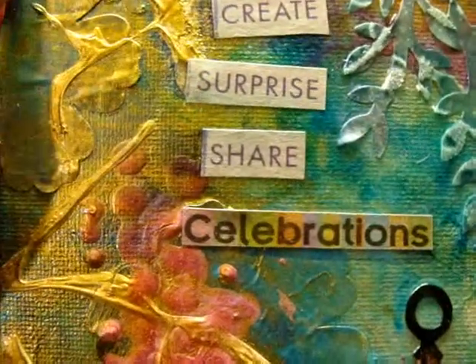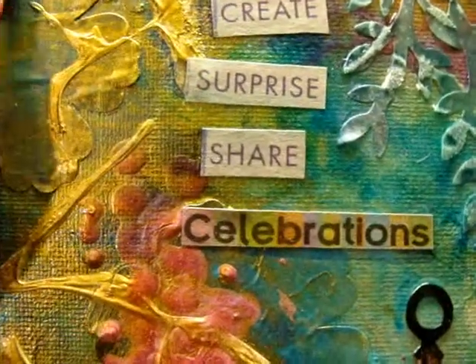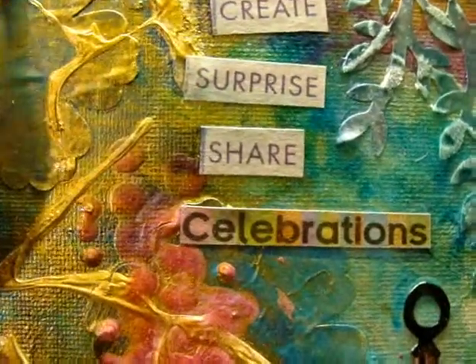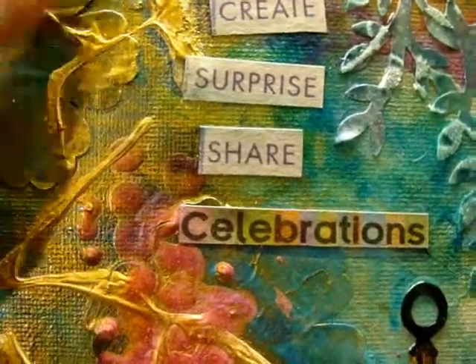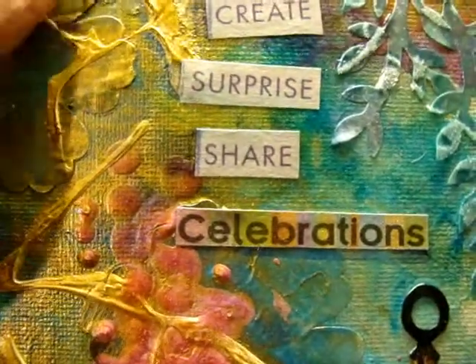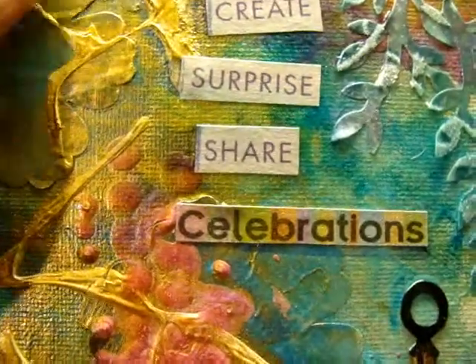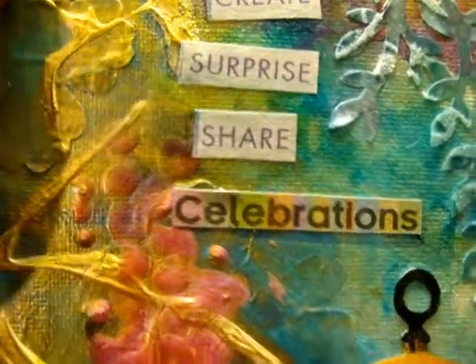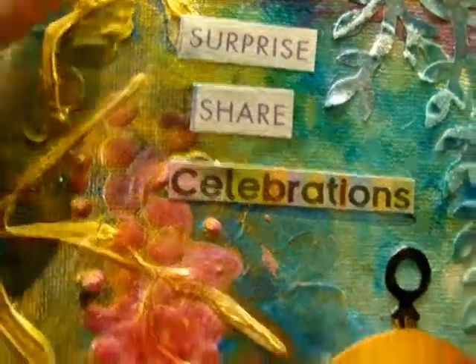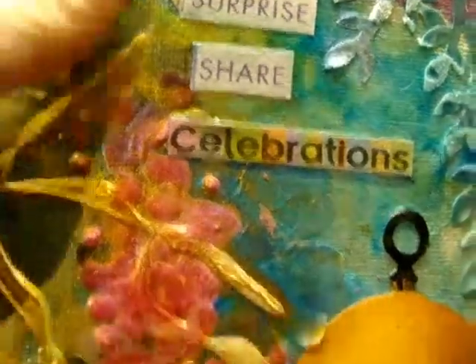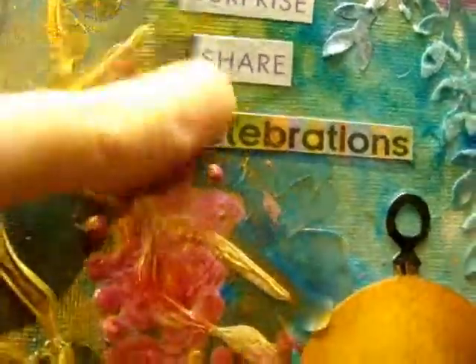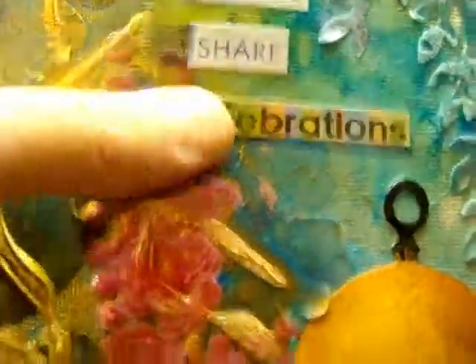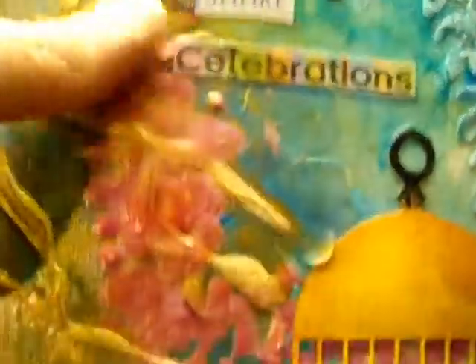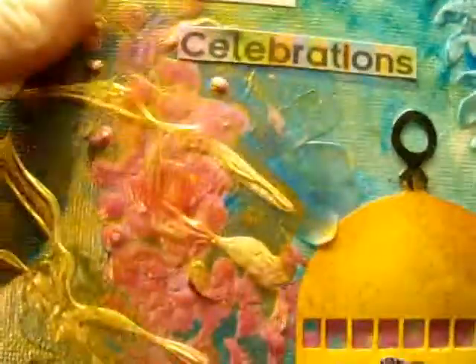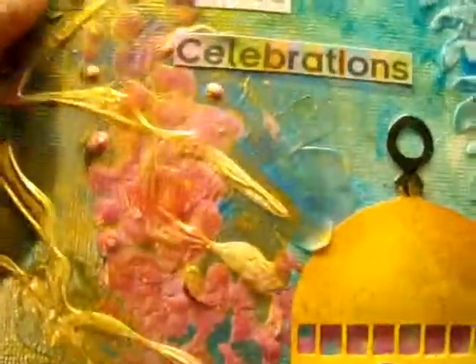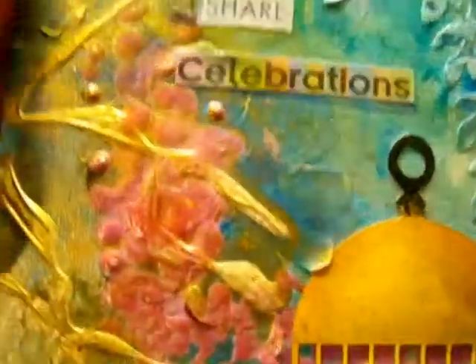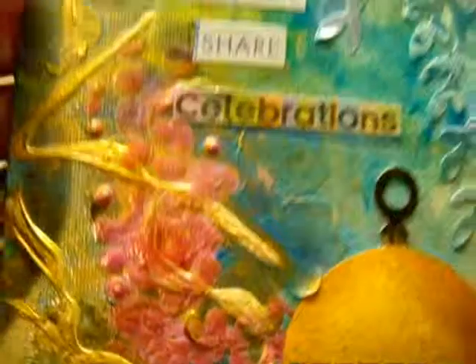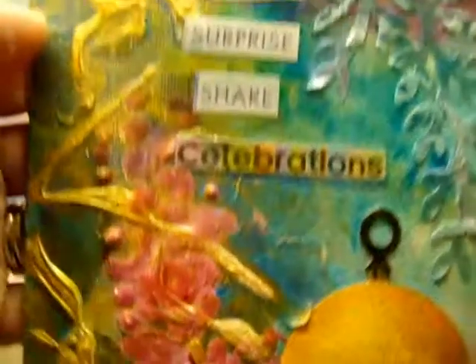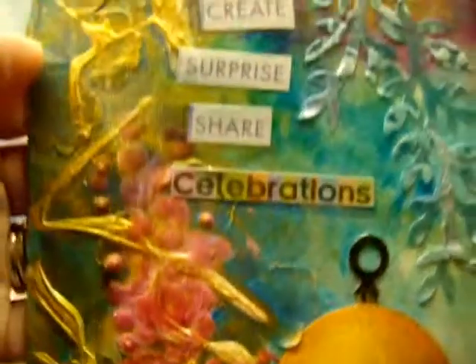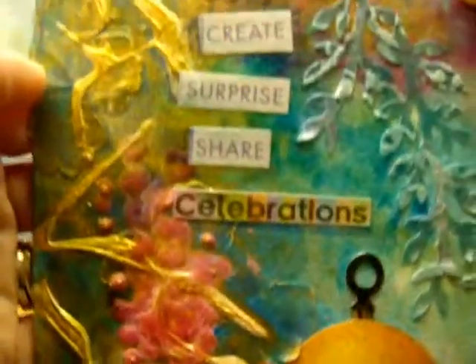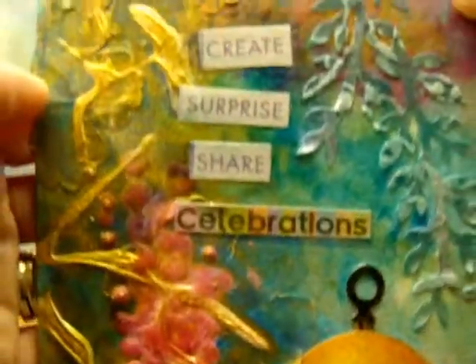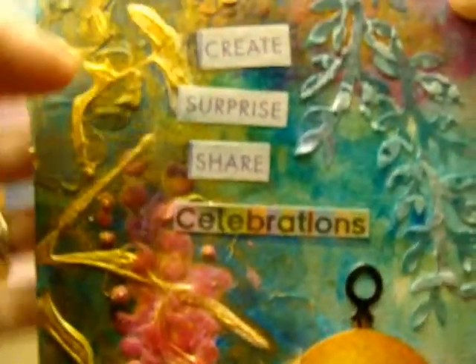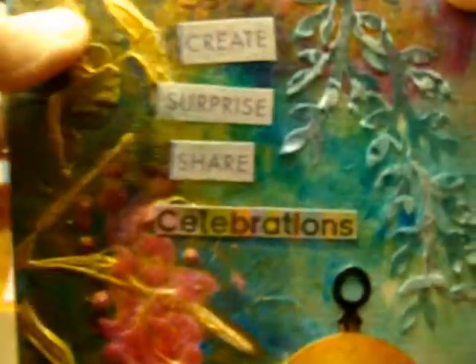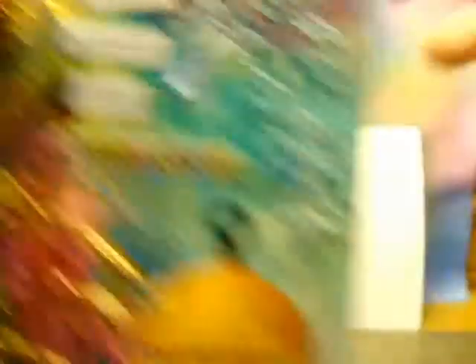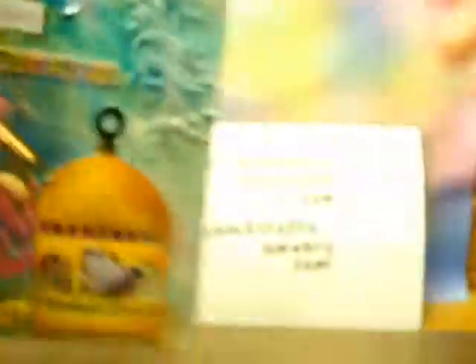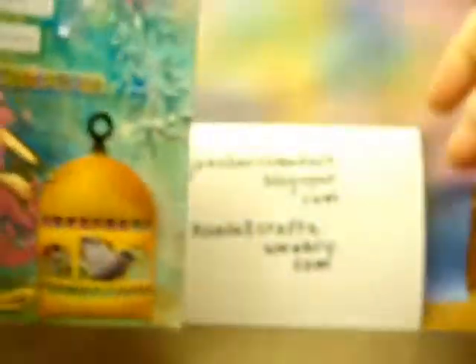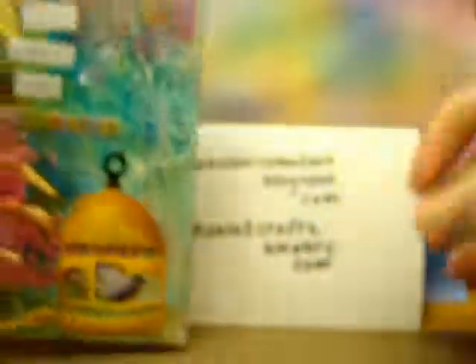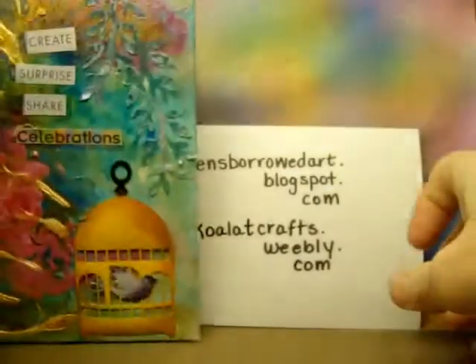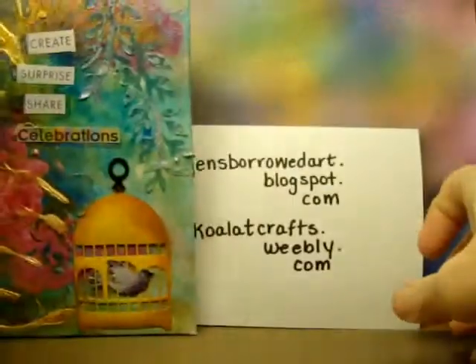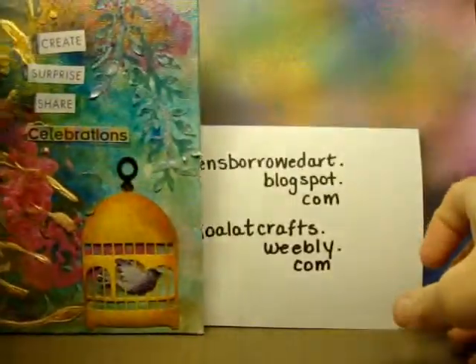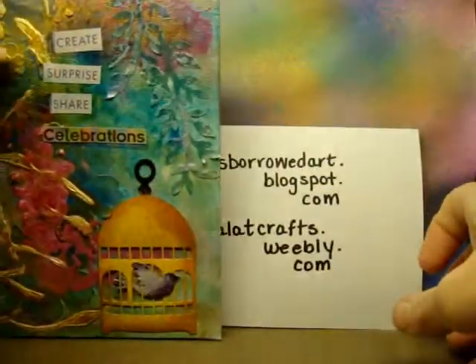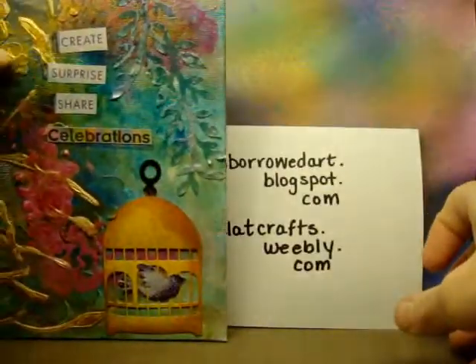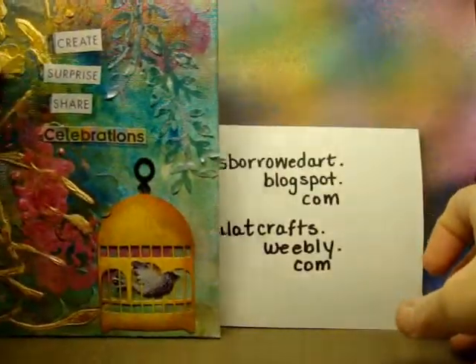Create, surprise, share — celebrations, that's what it's all about. Create, surprise, share.